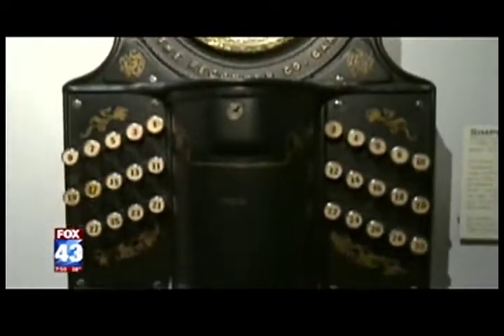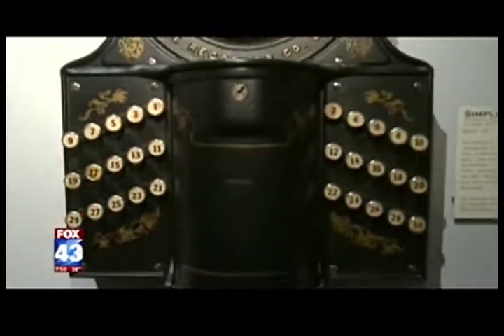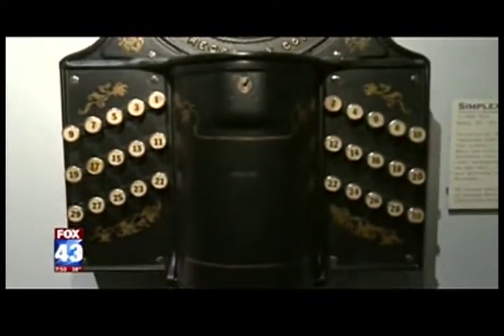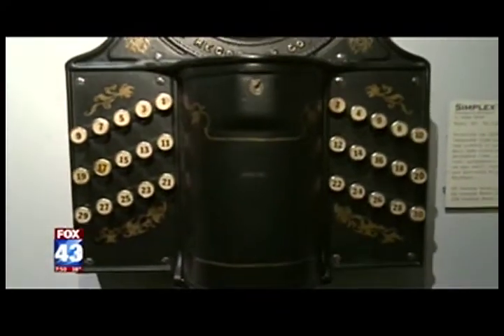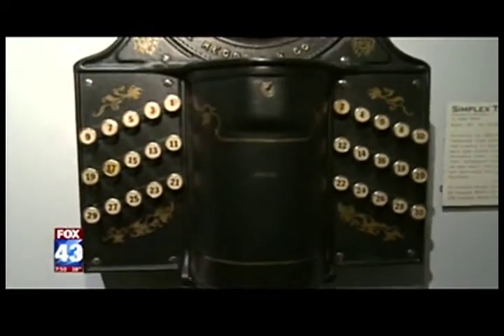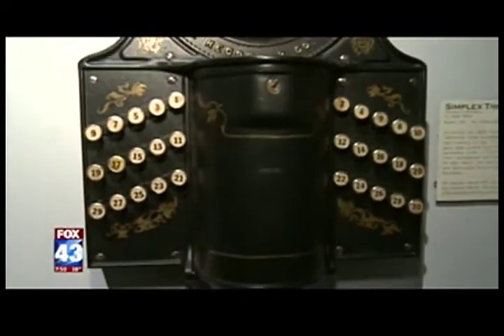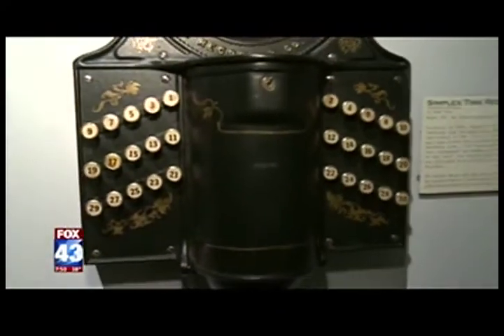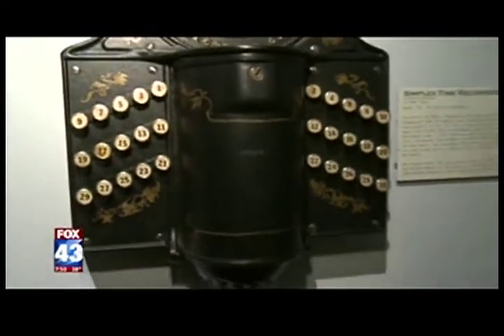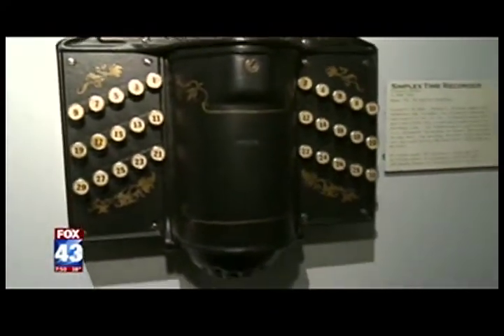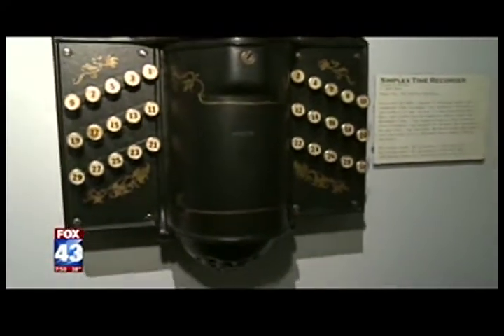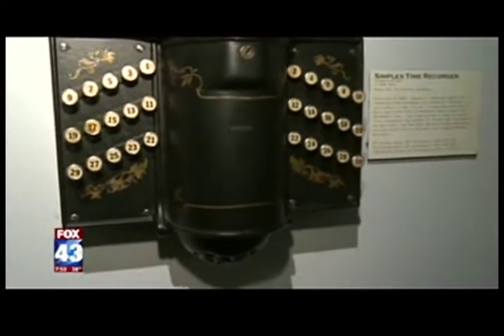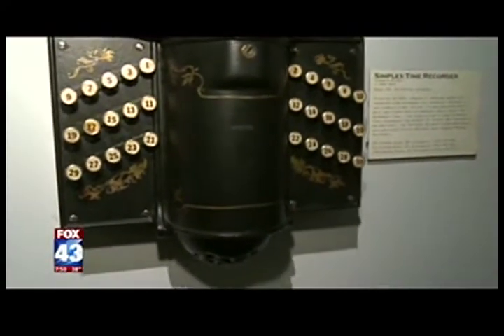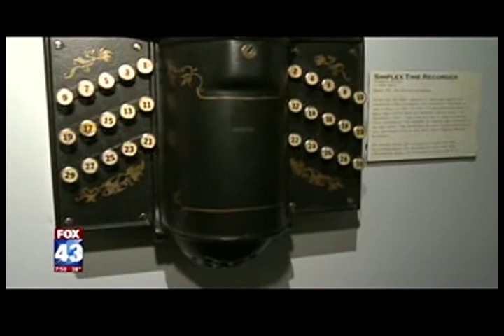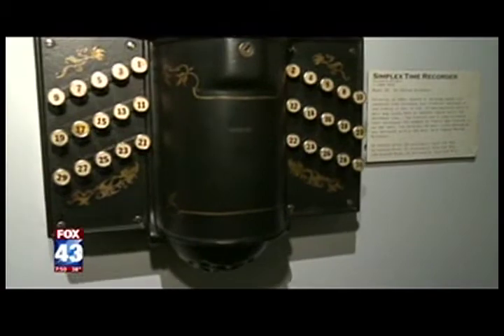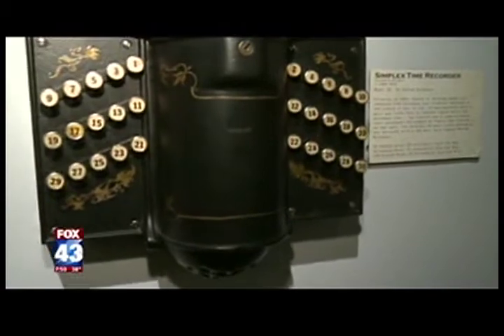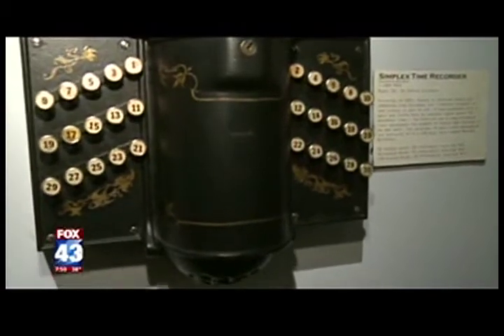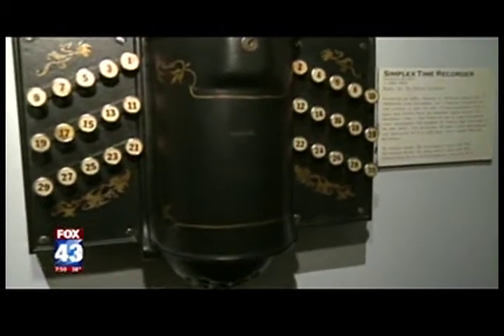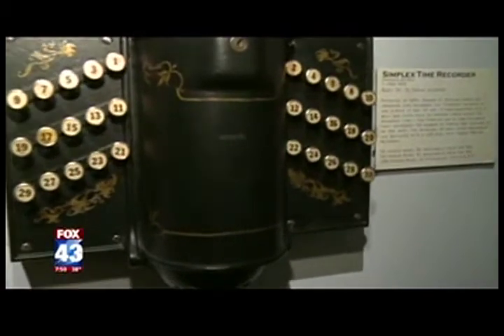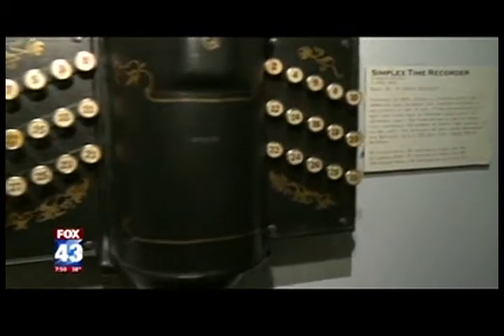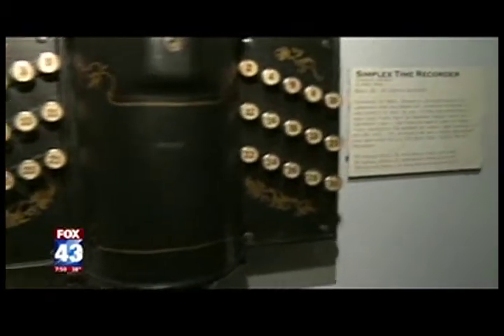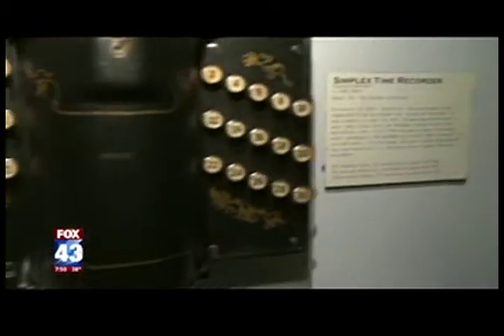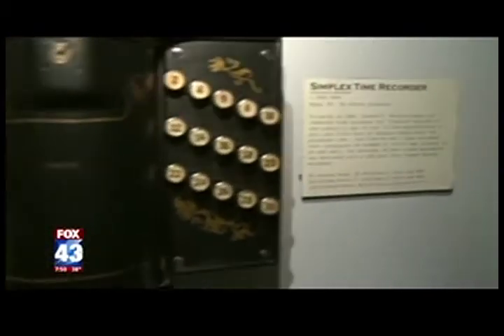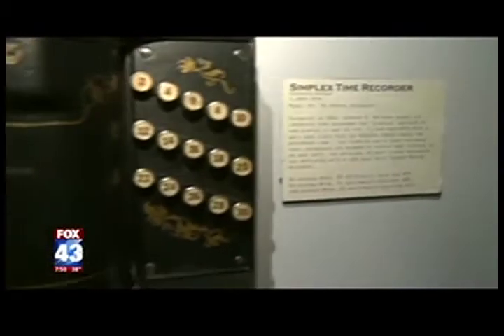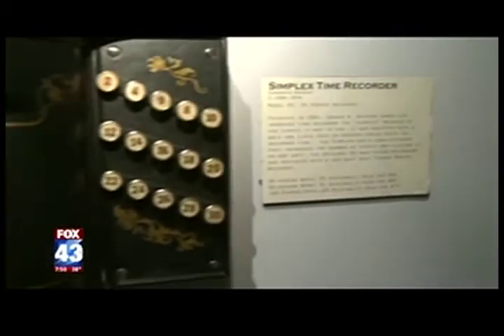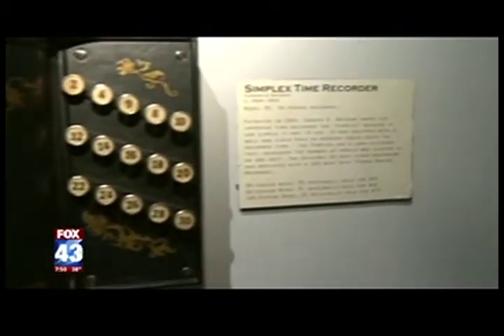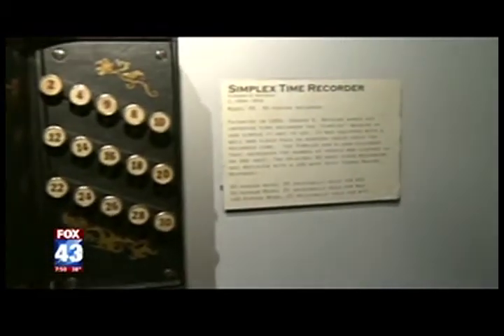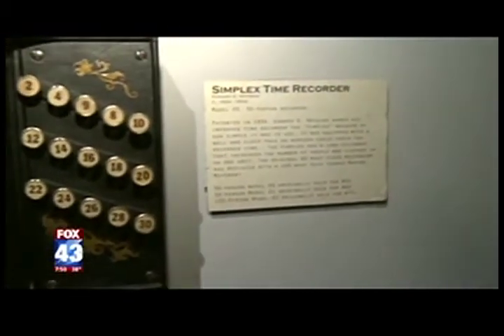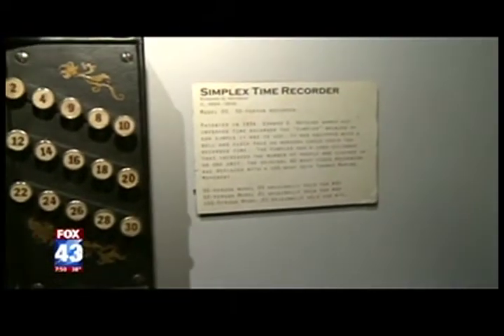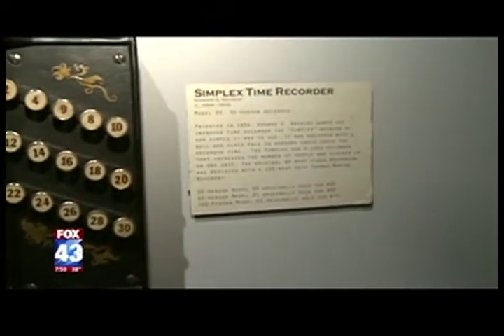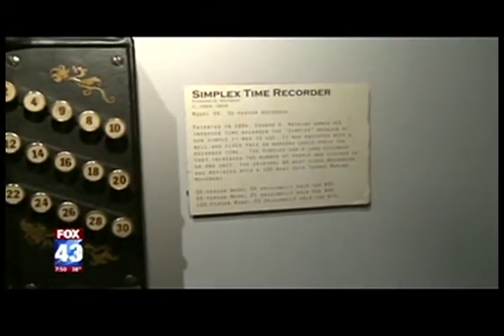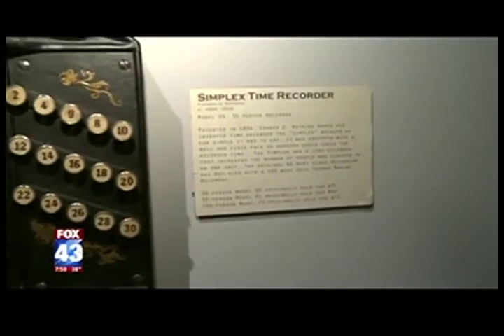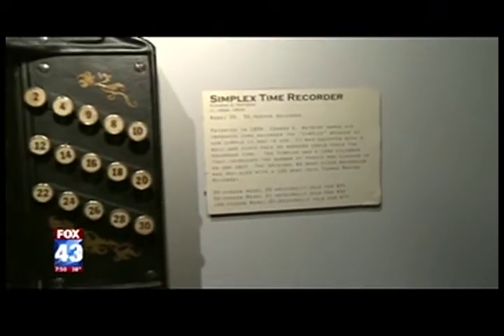It had a bell. It could tell the time. People knew what time they were coming in. It was just so much easier to use, and that's why he called it a simplex — because it was simple.